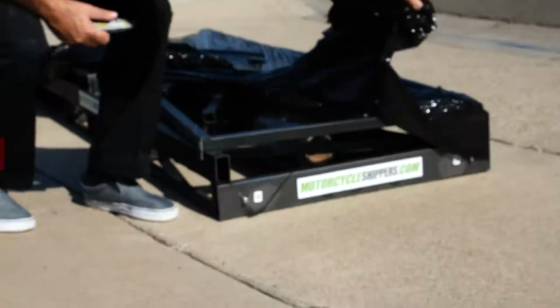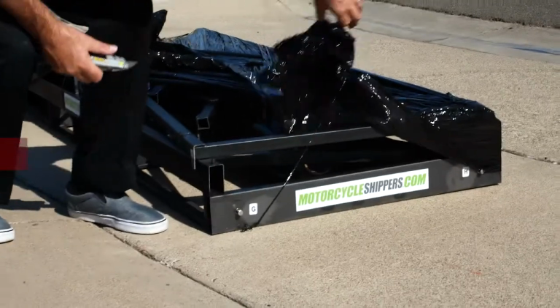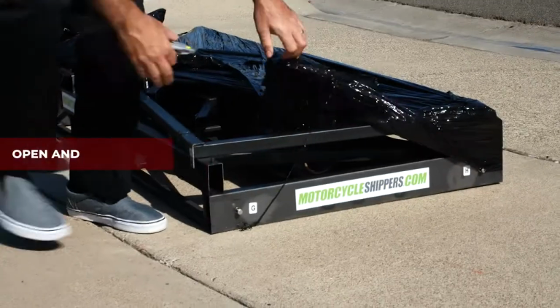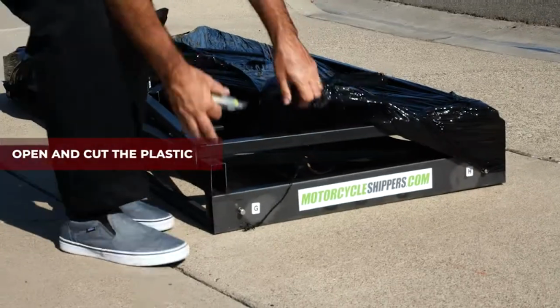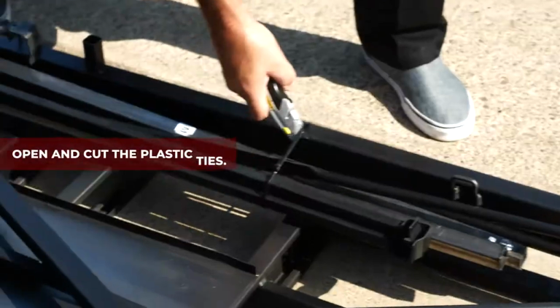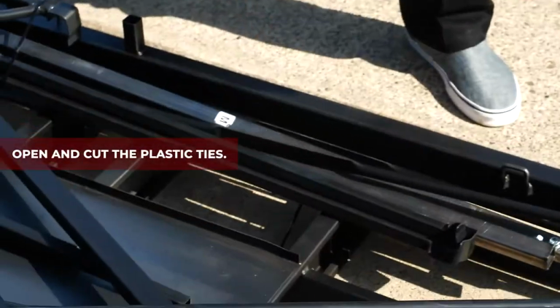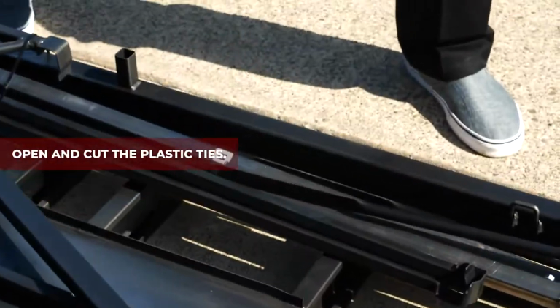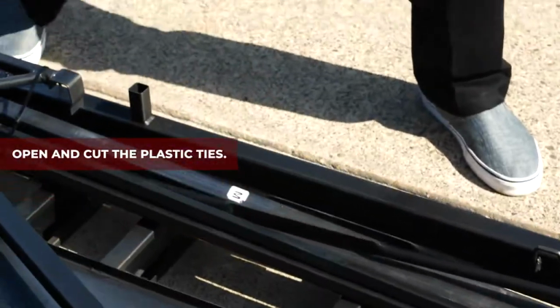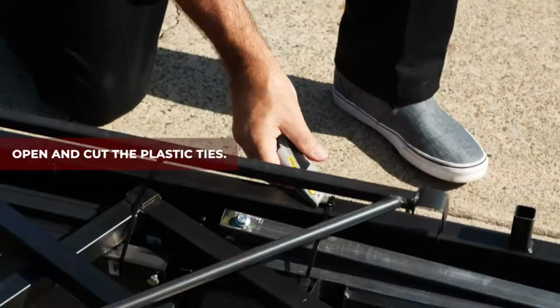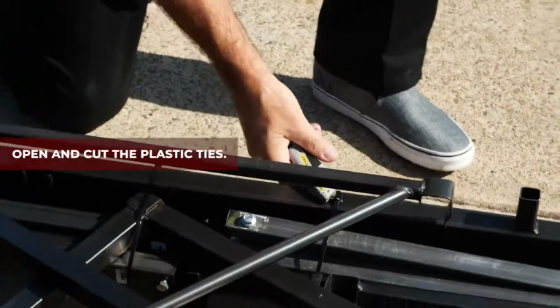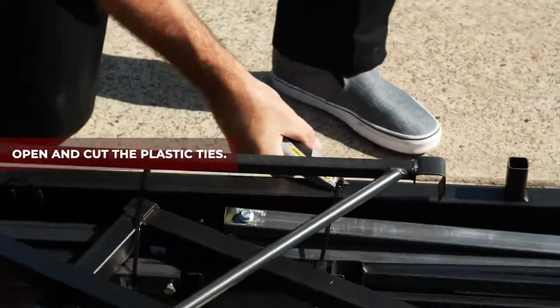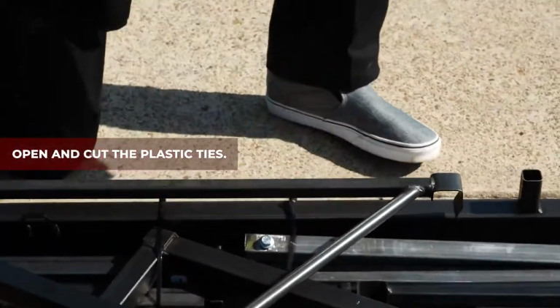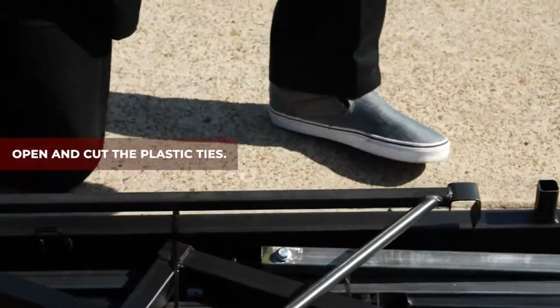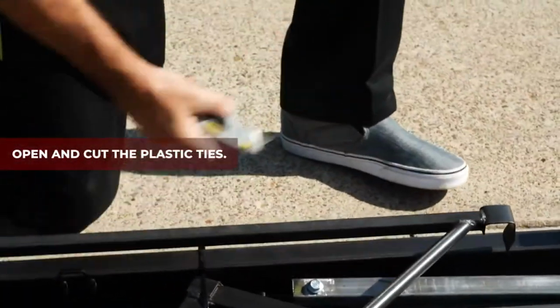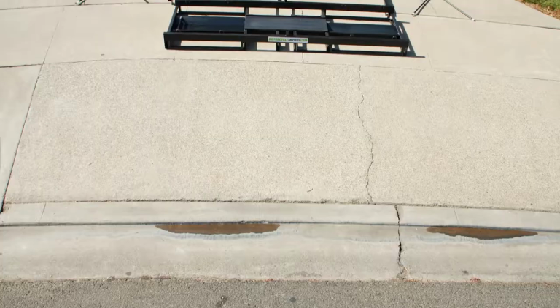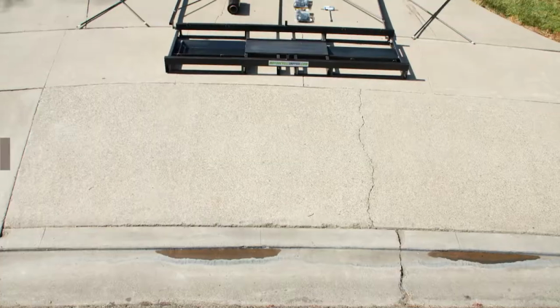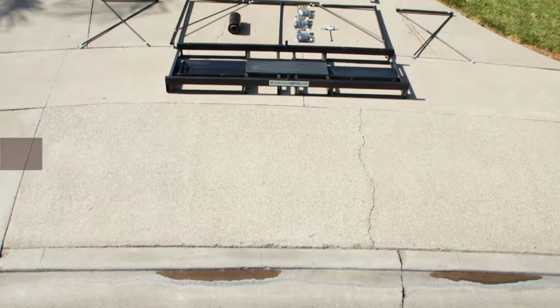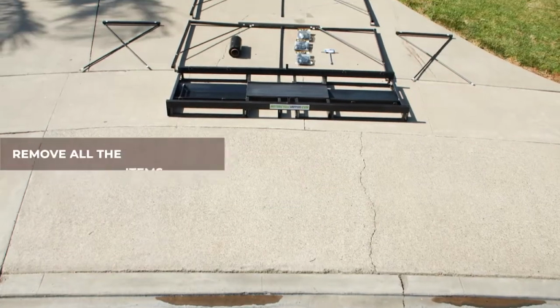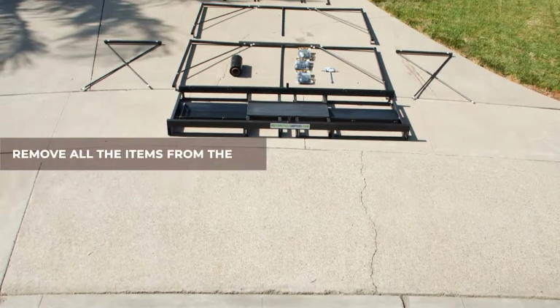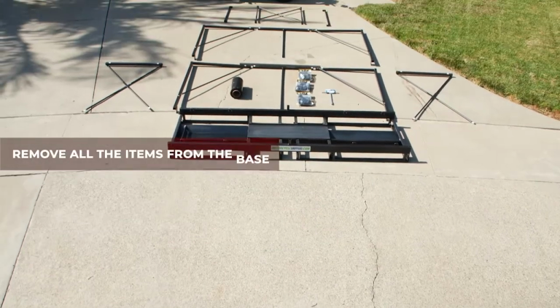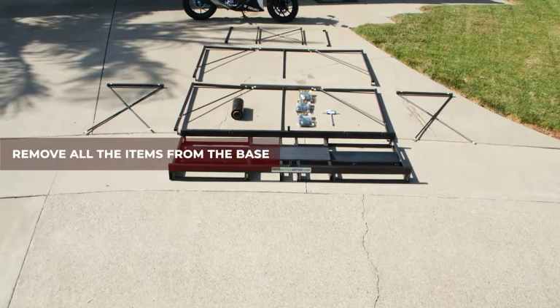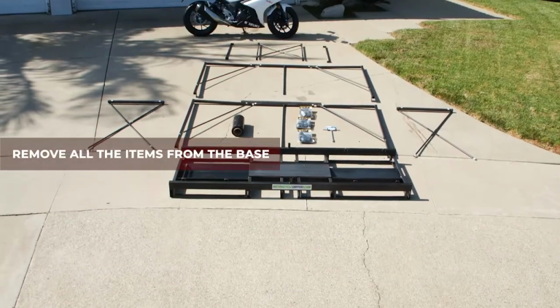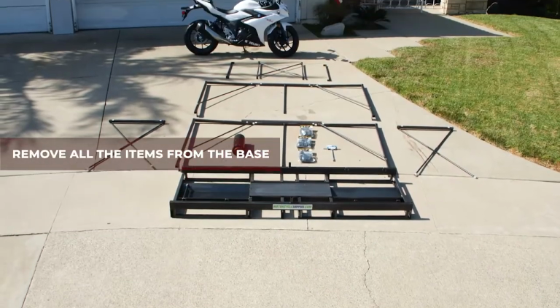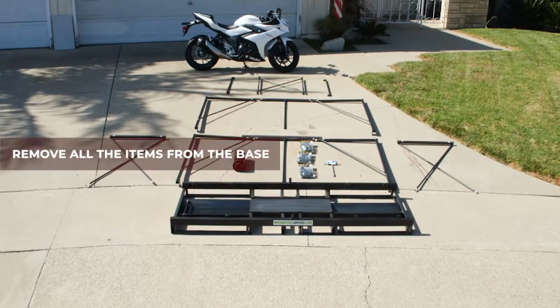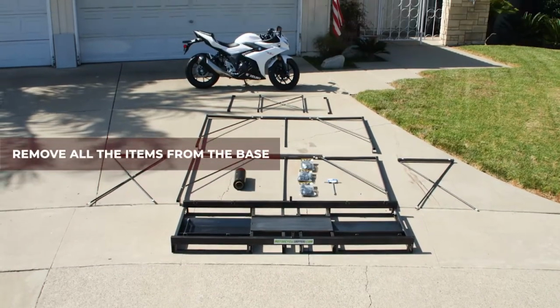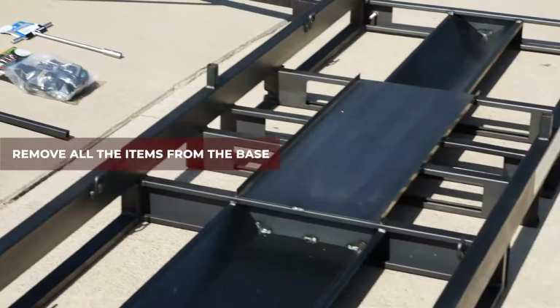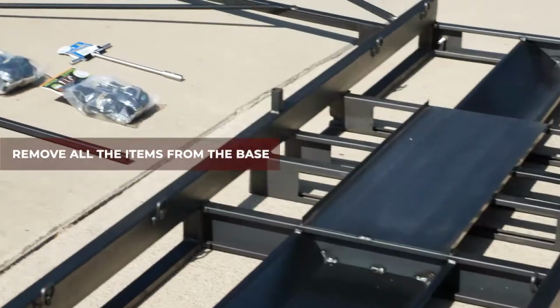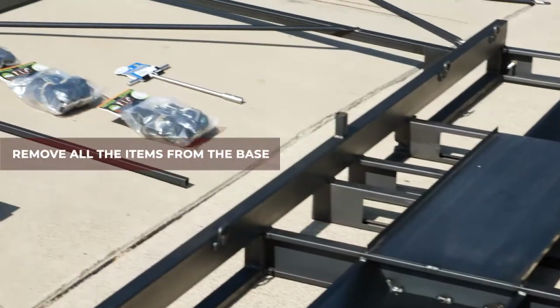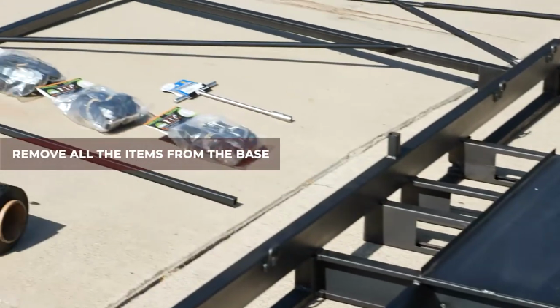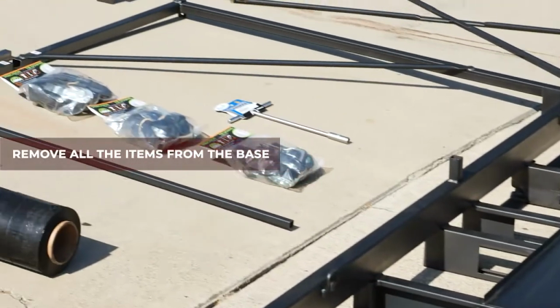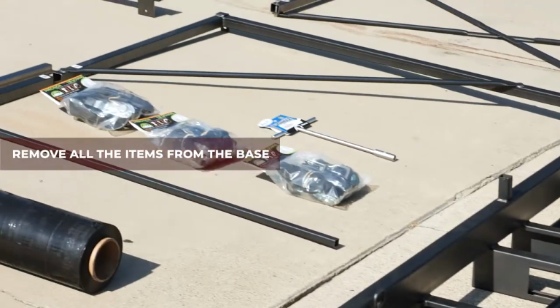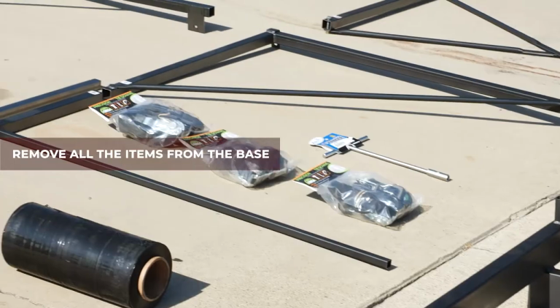Open and cut the plastic ties. Remove all the parts, tie-downs, and black roll of stretch film from the base.